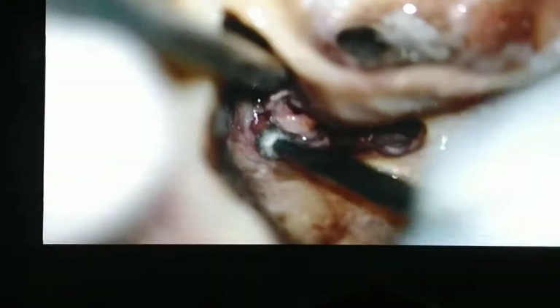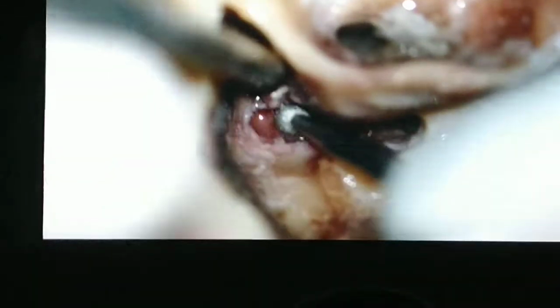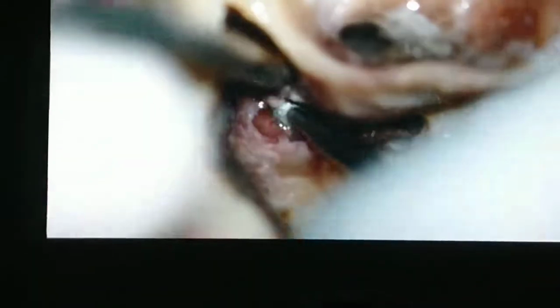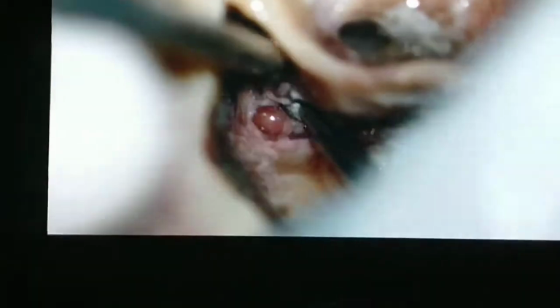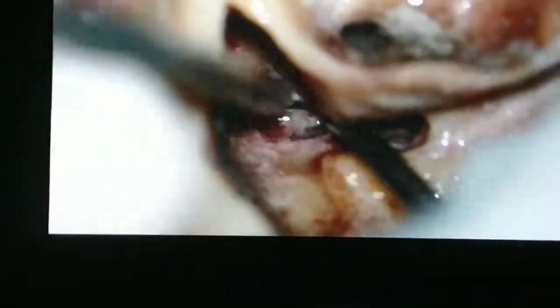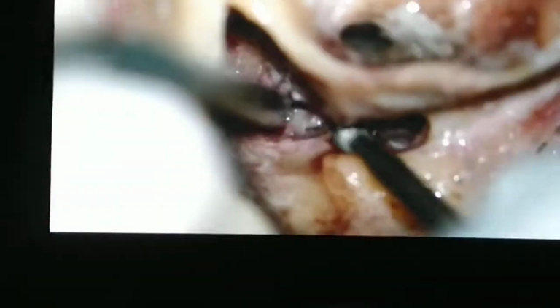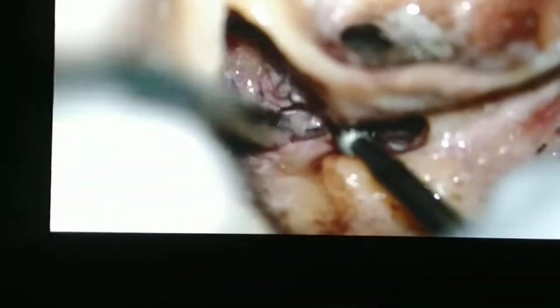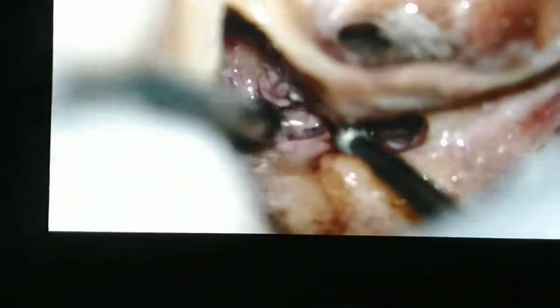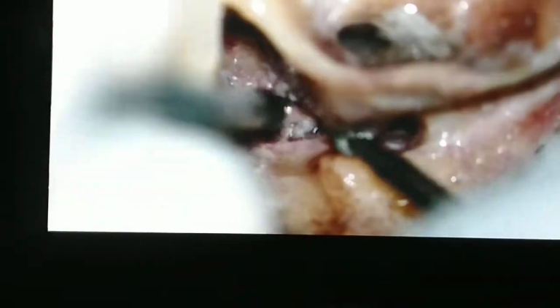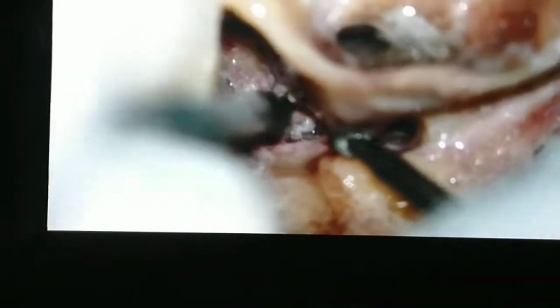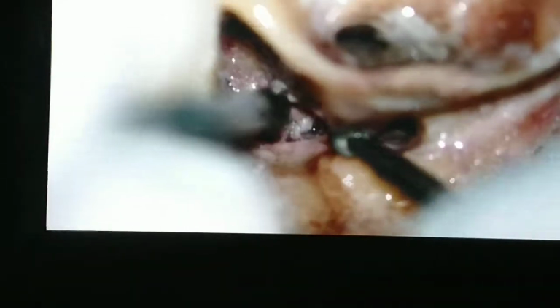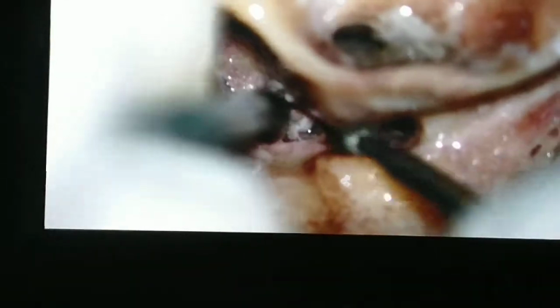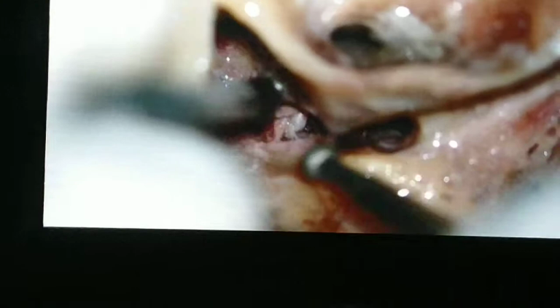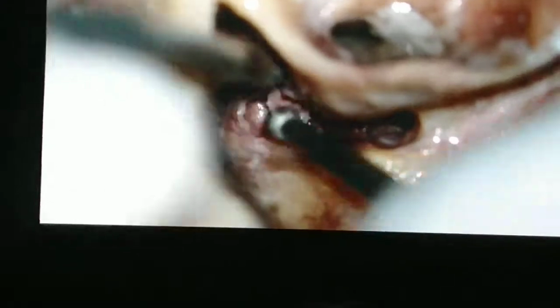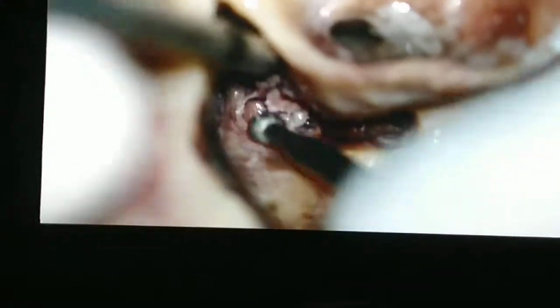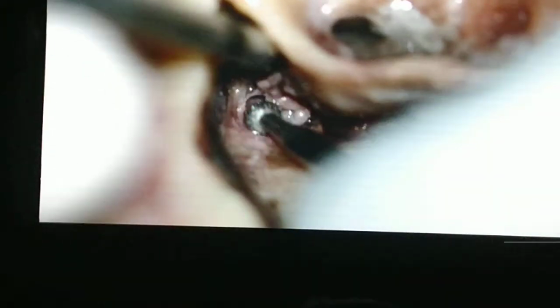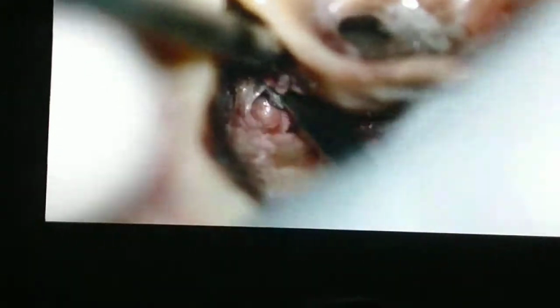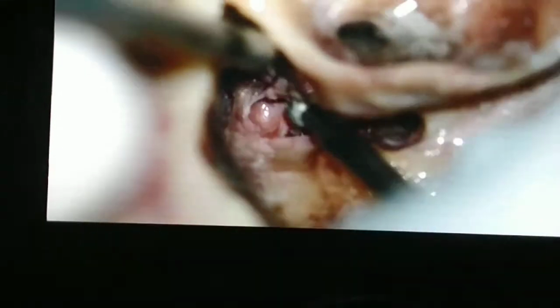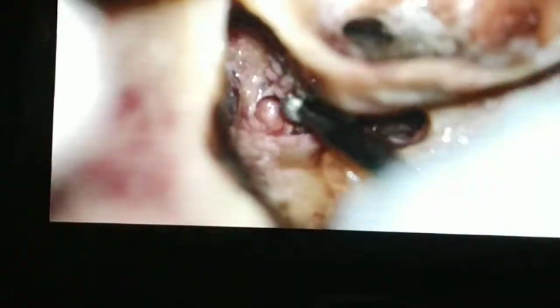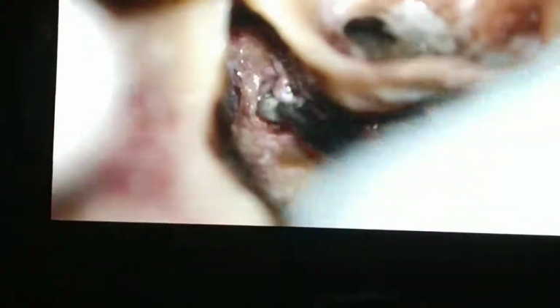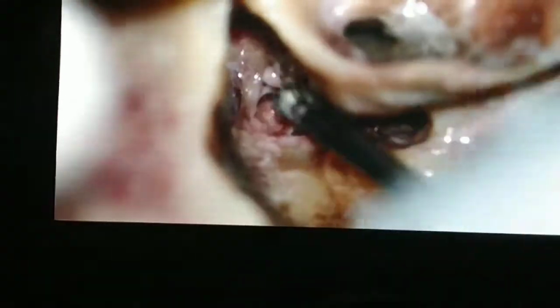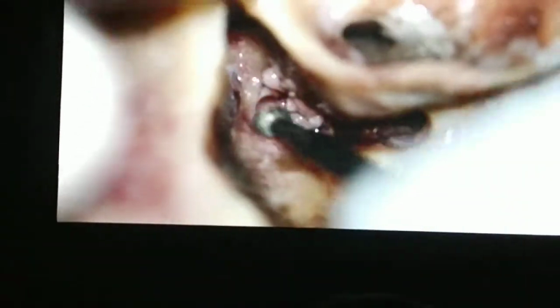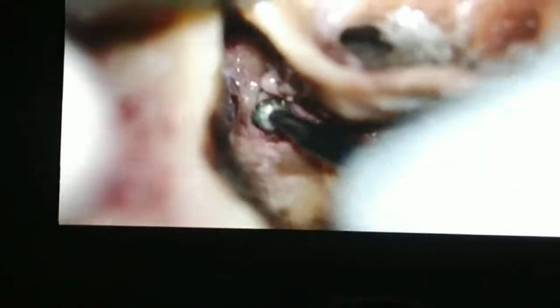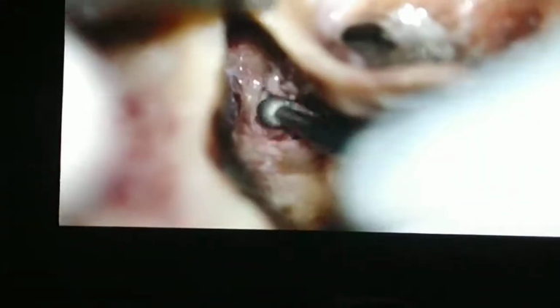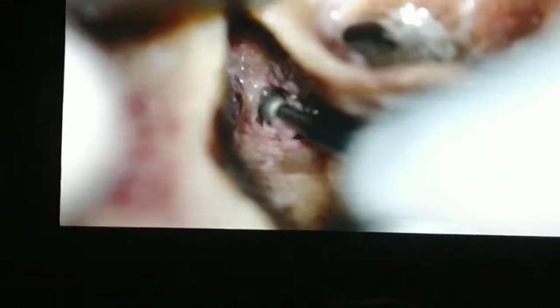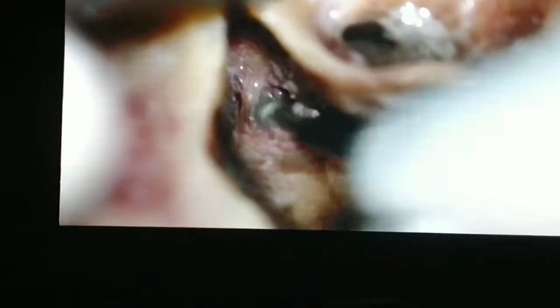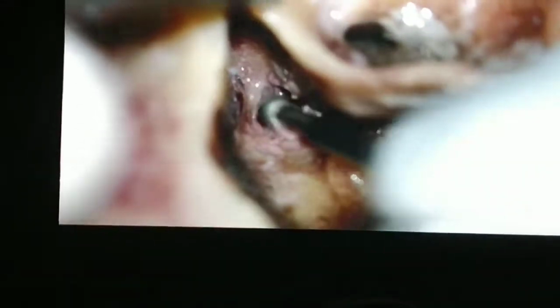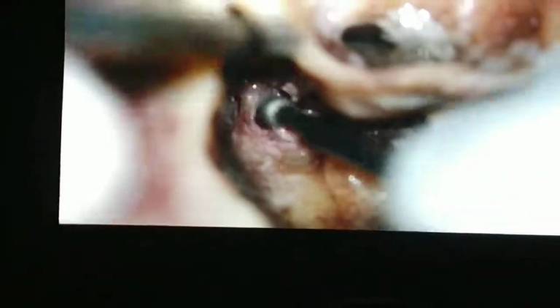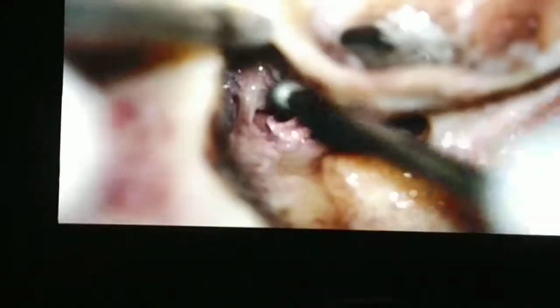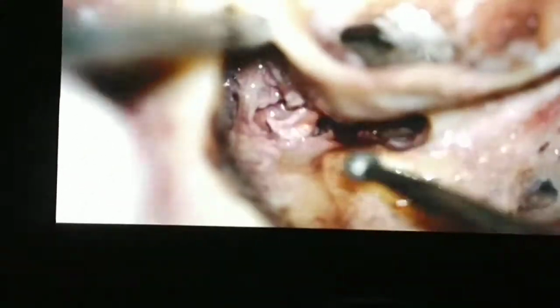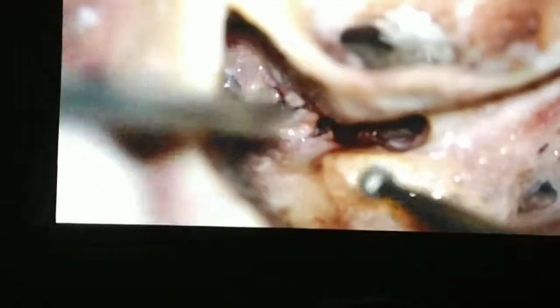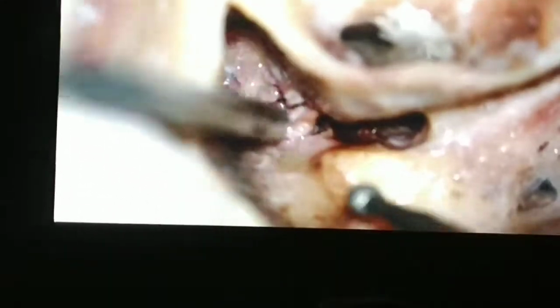What is the articular surface? It includes the incudo-malleolar joint surface and the medial length. It is not going to touch that — number one.